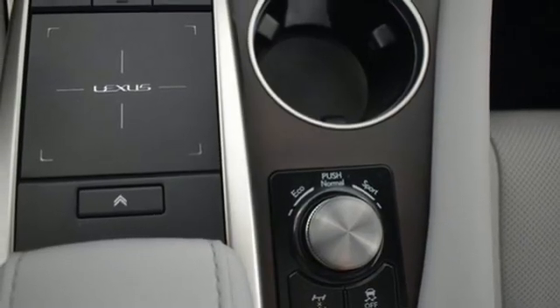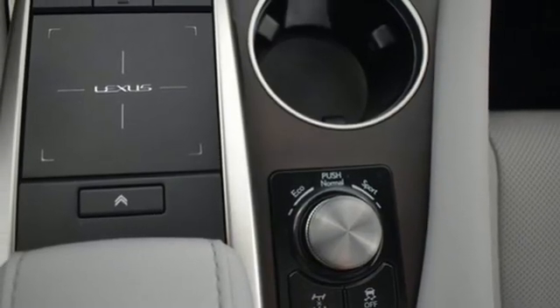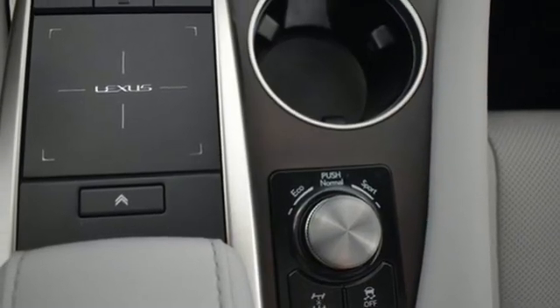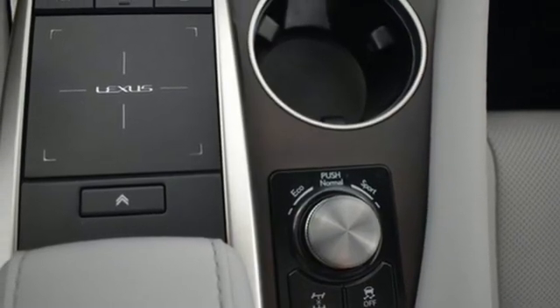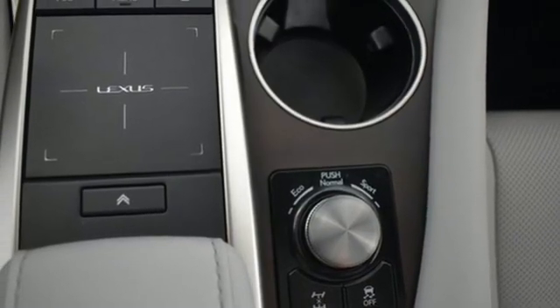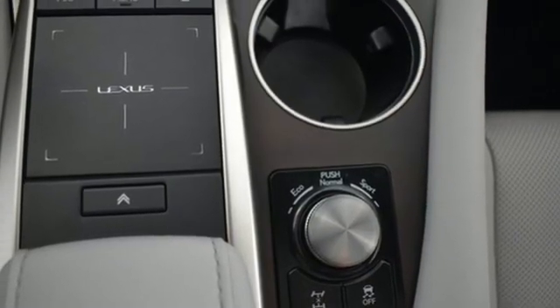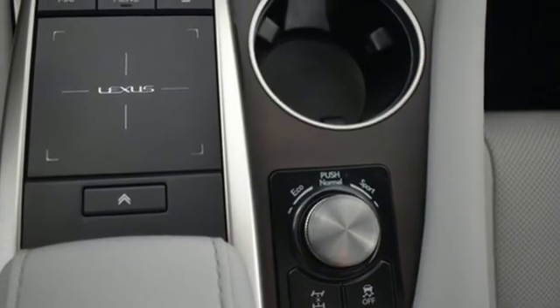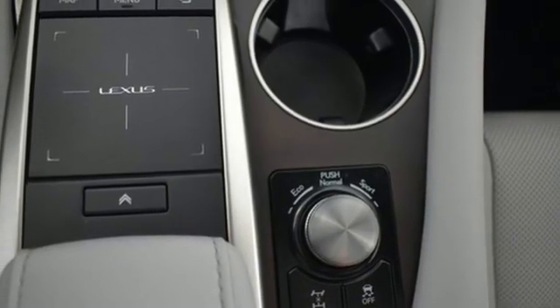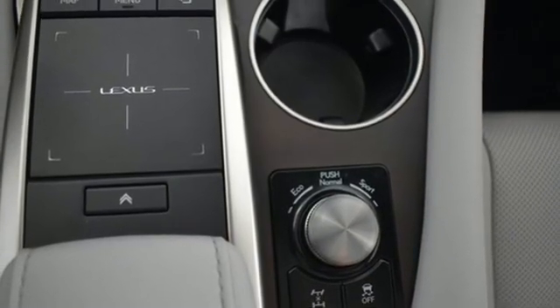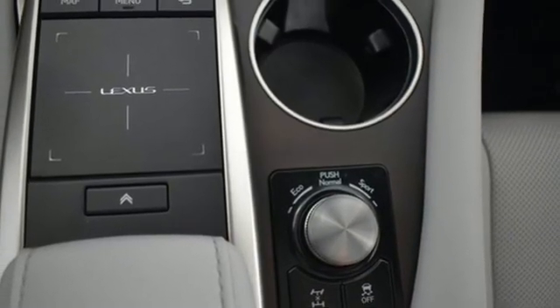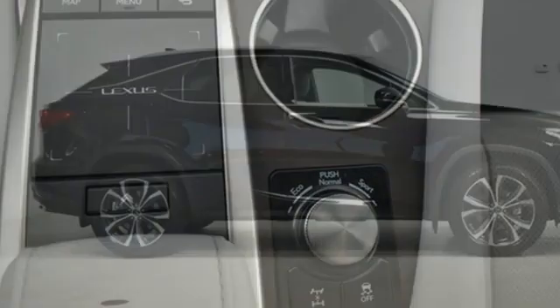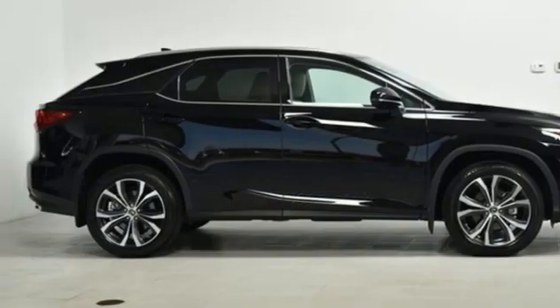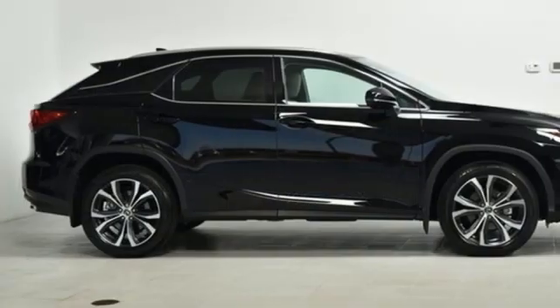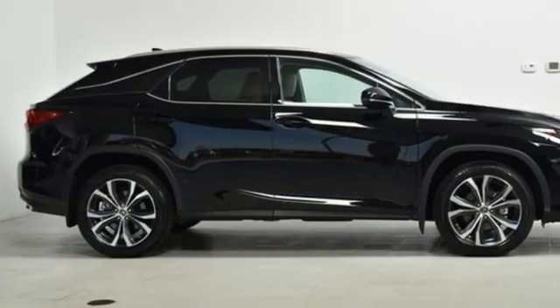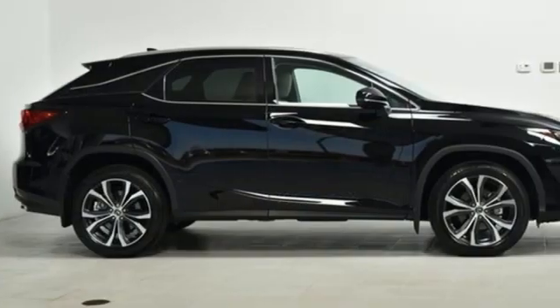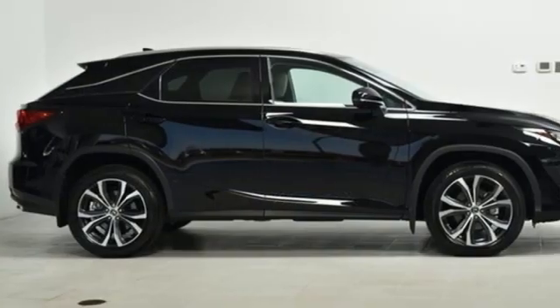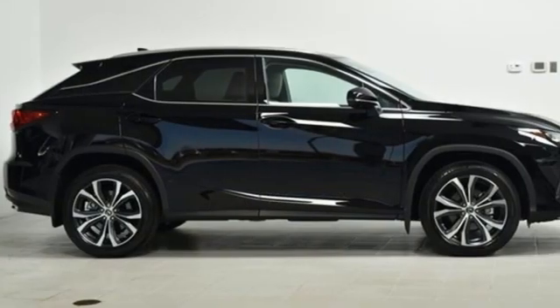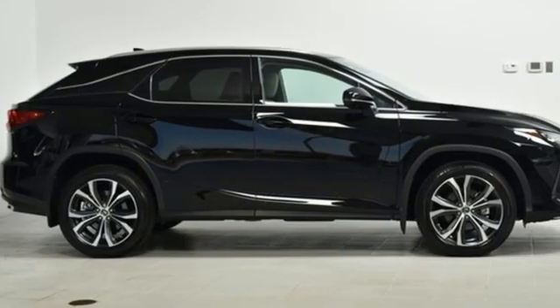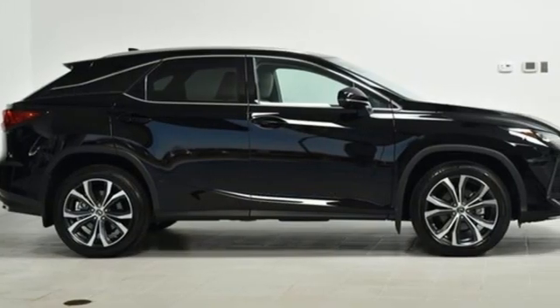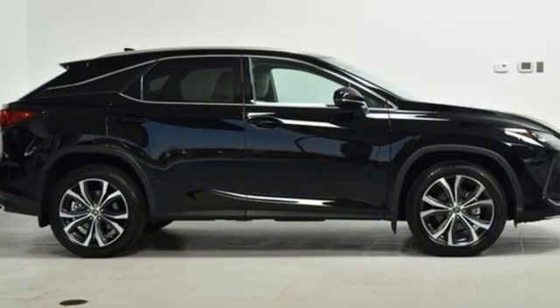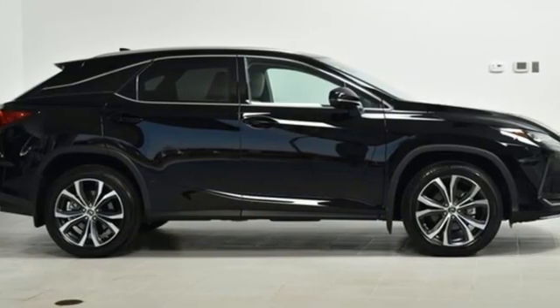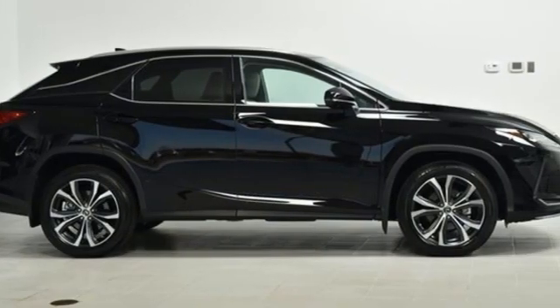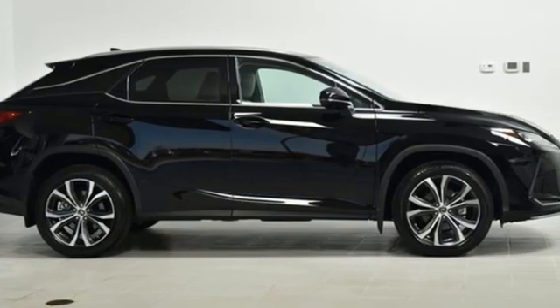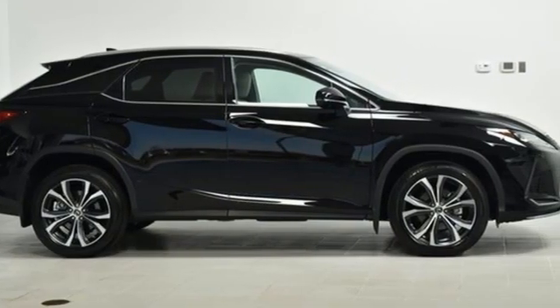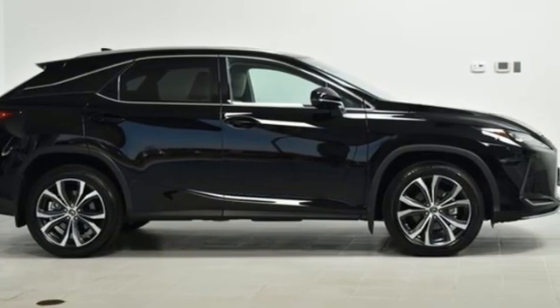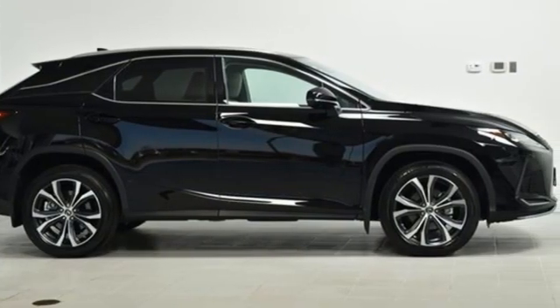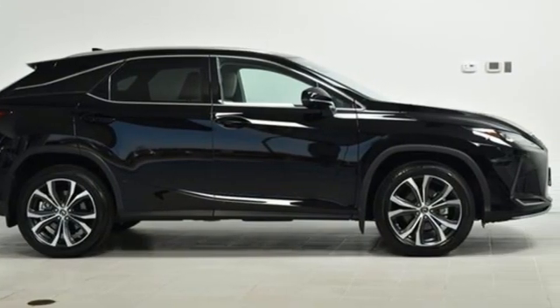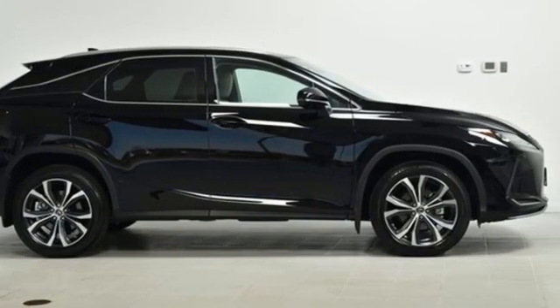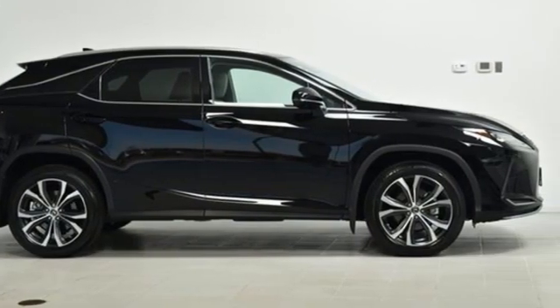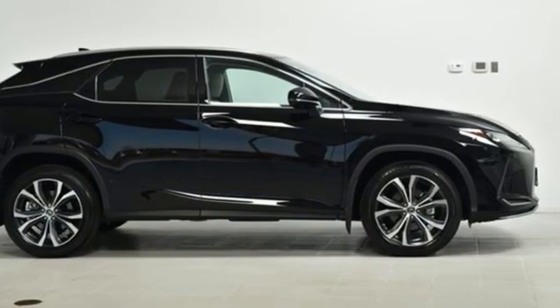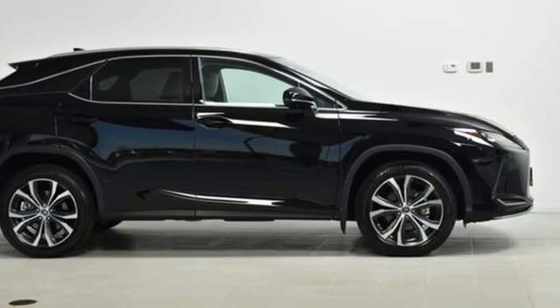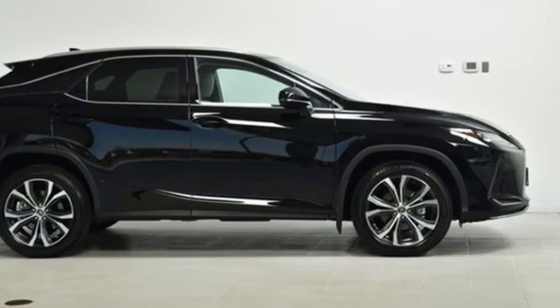Lexus — performance in every detail. You need to drive it to believe it. See it for yourself today.